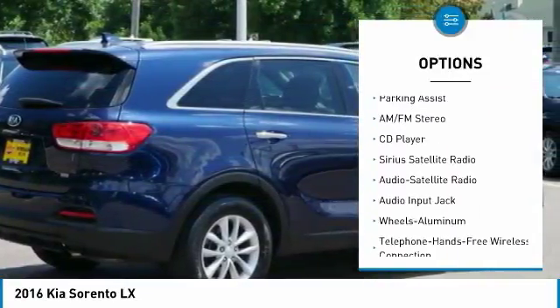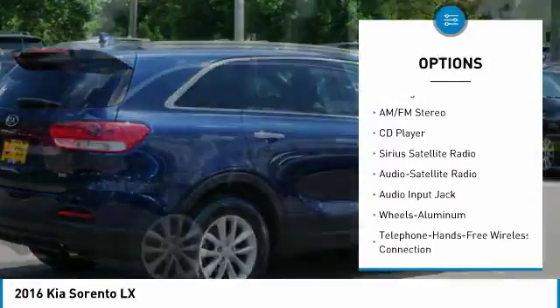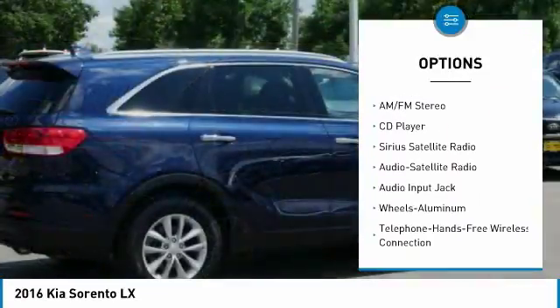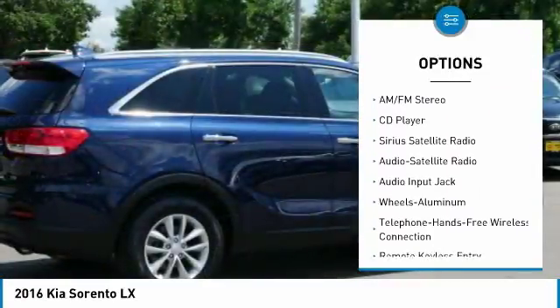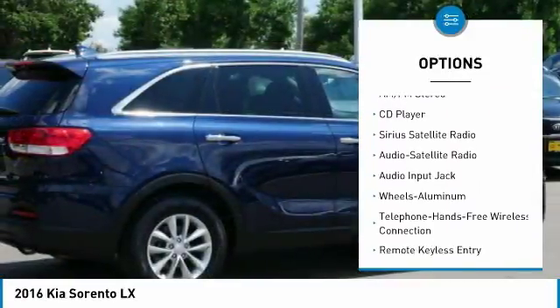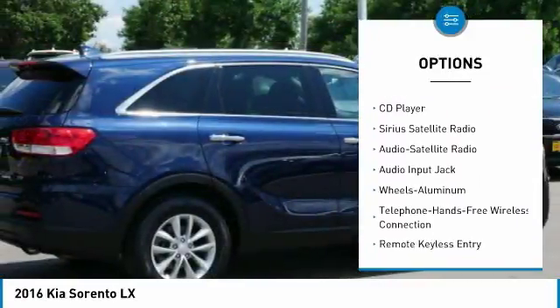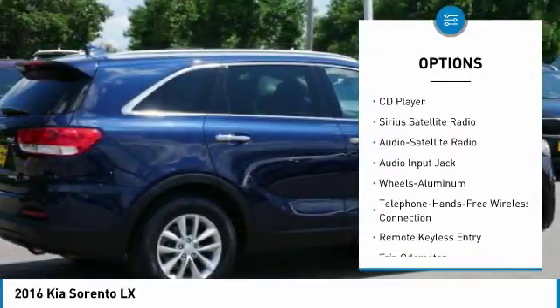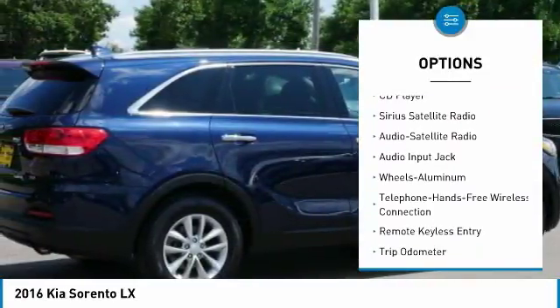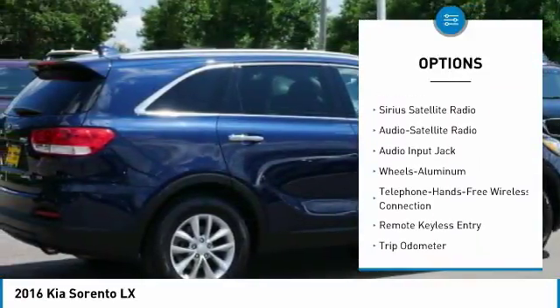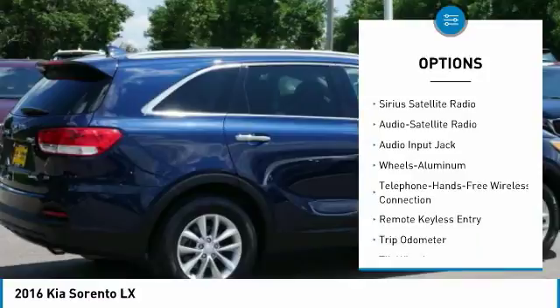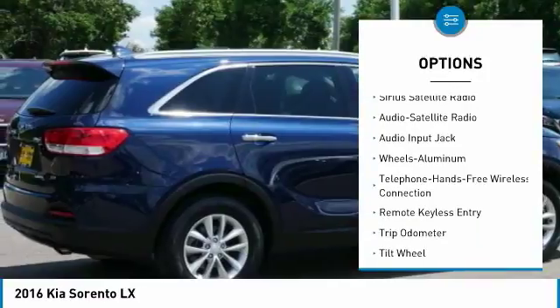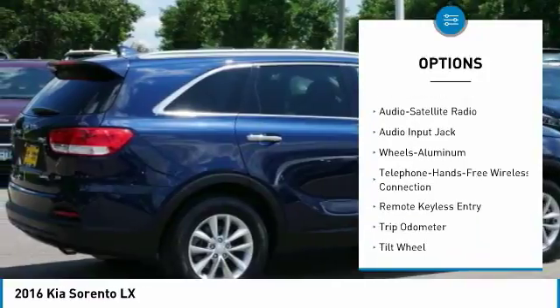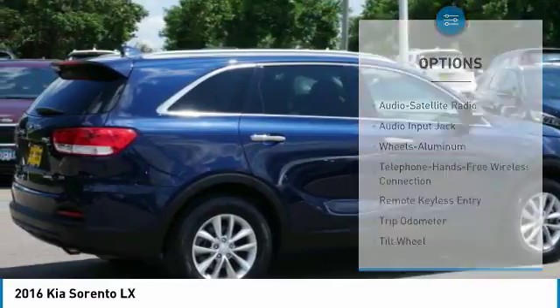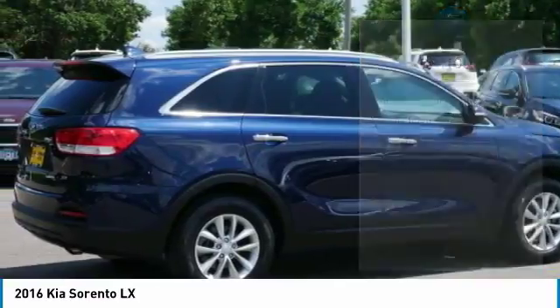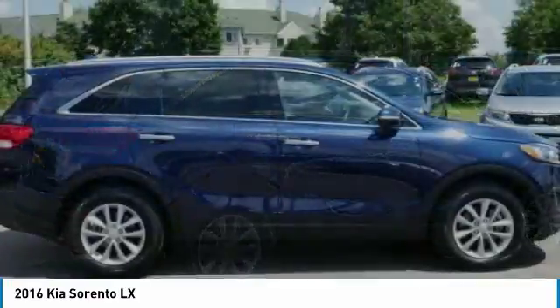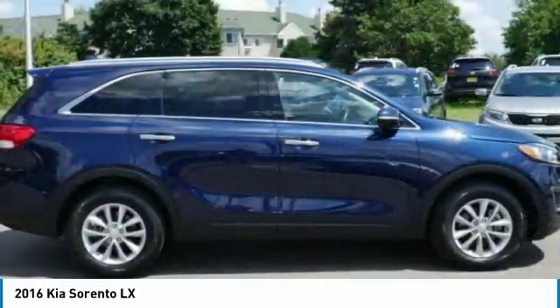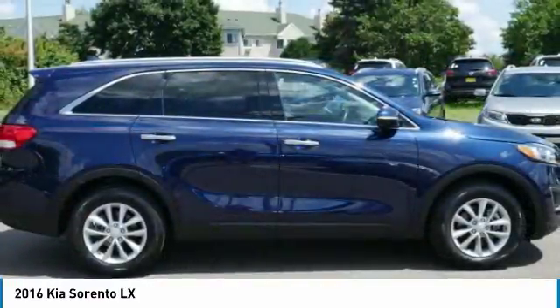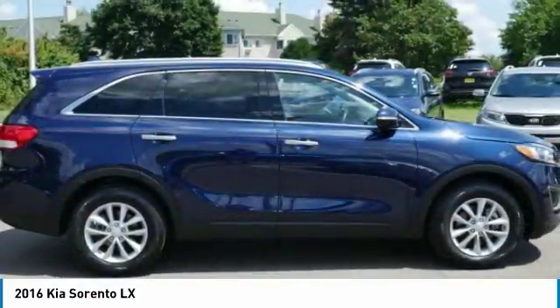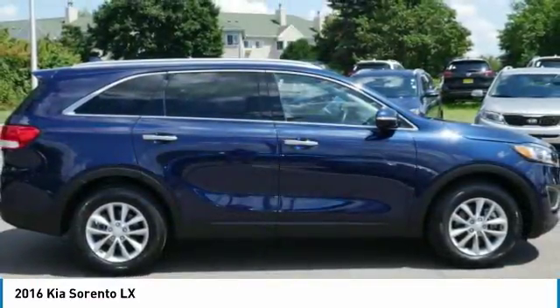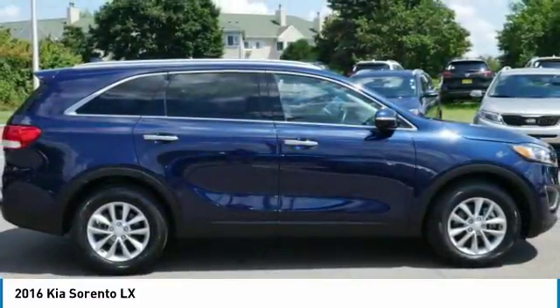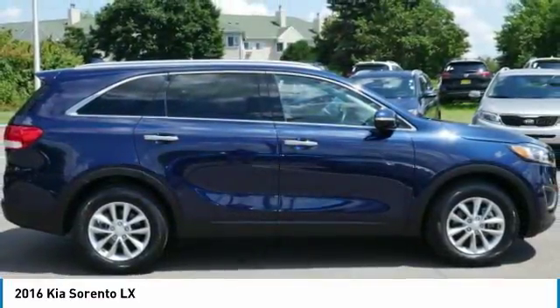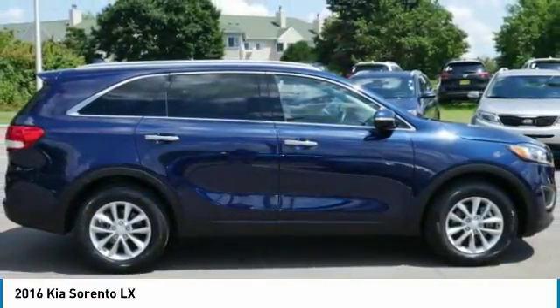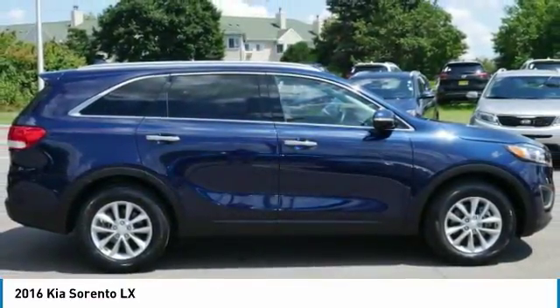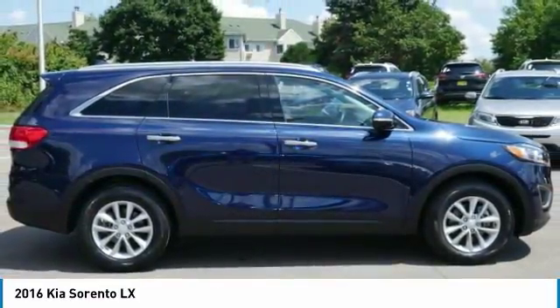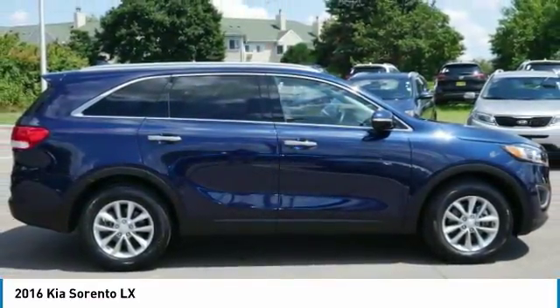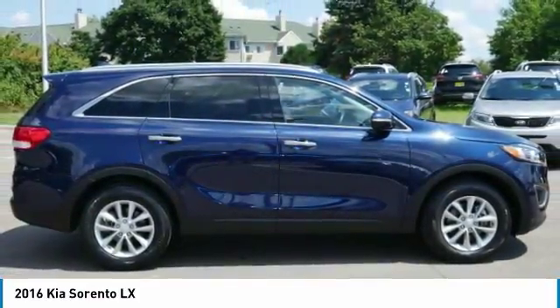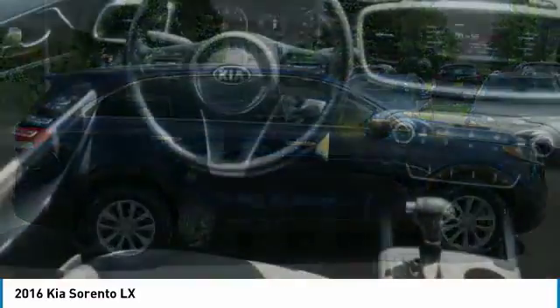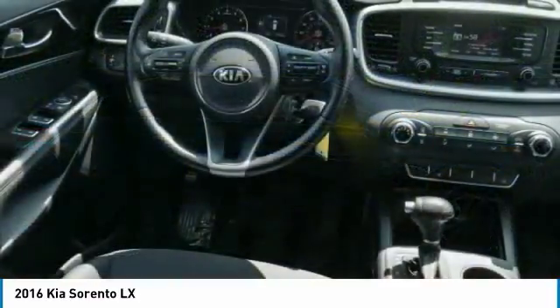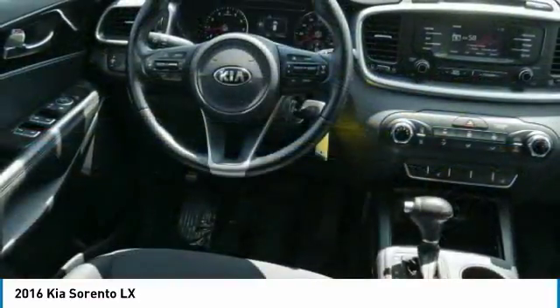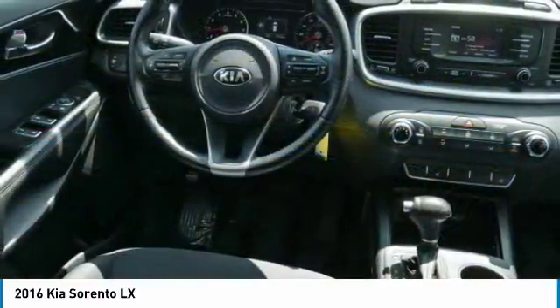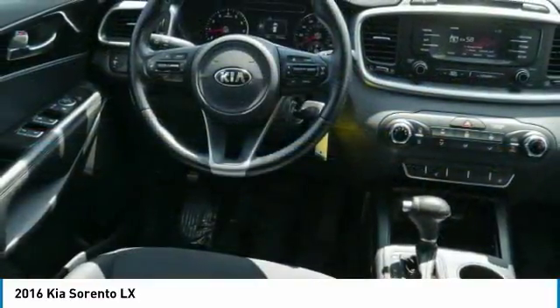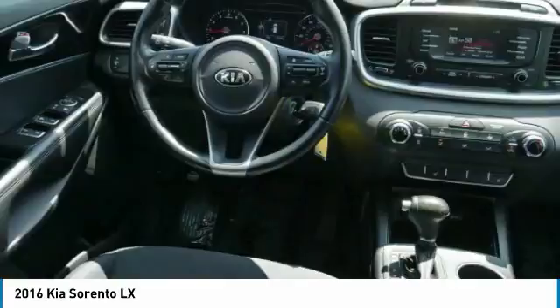Bluetooth wireless data link for hands-free phone, power steering, aluminum wheels, cruise control, AM/FM stereo radio.